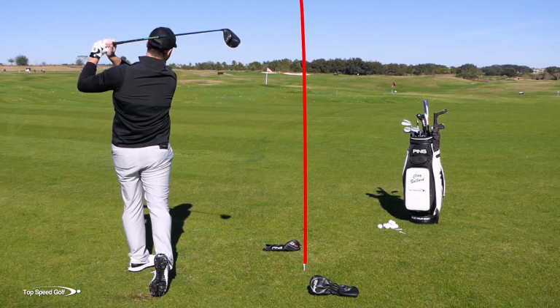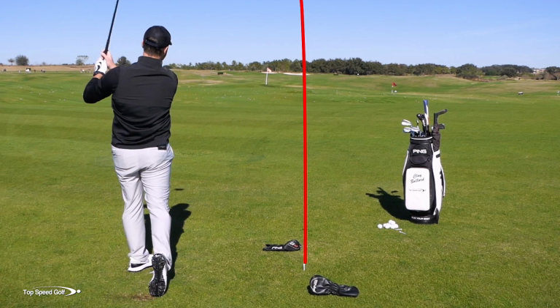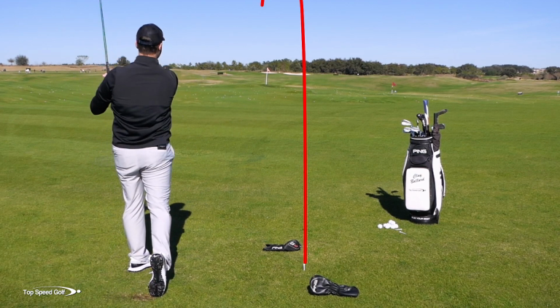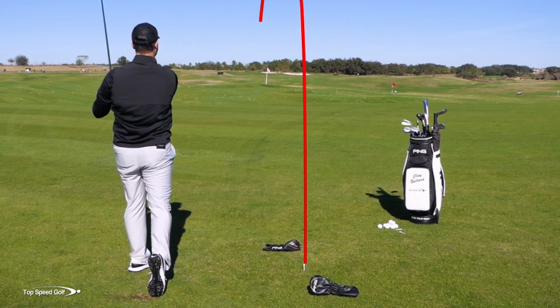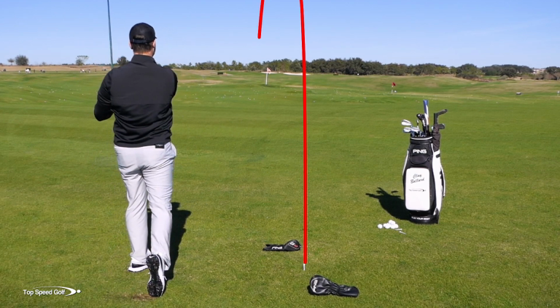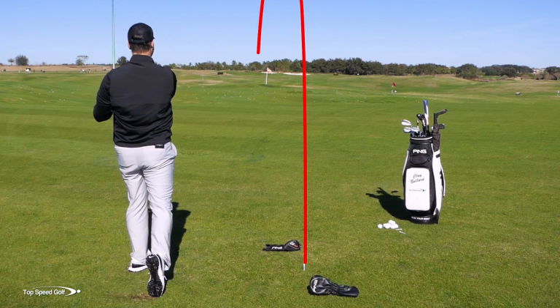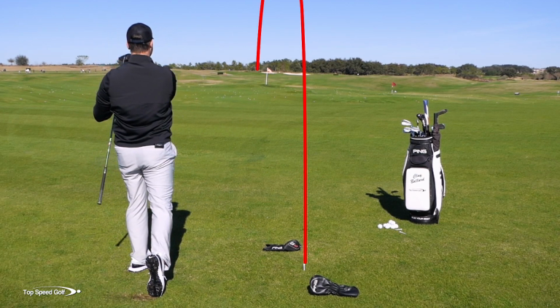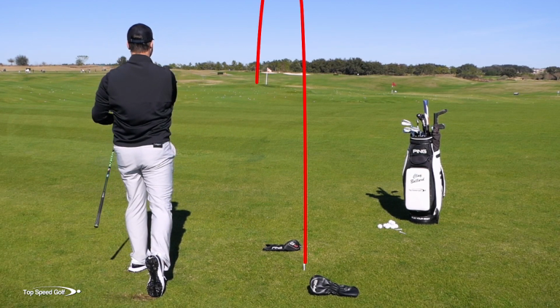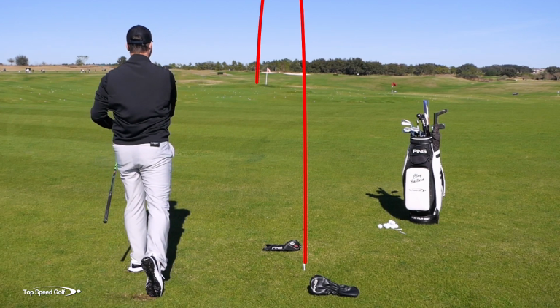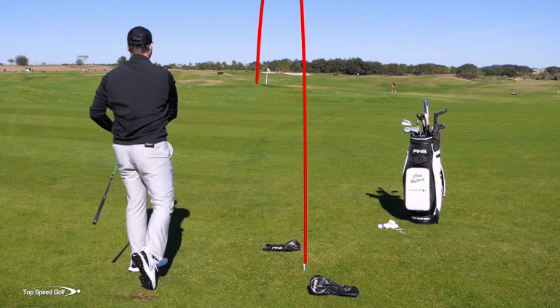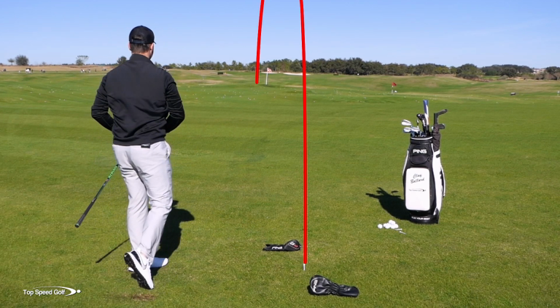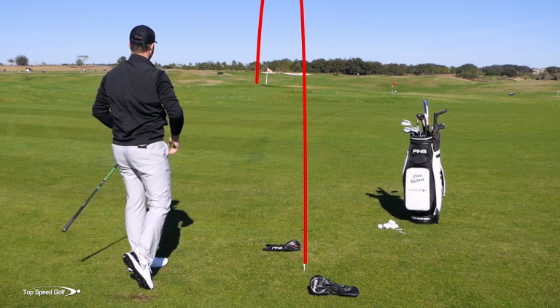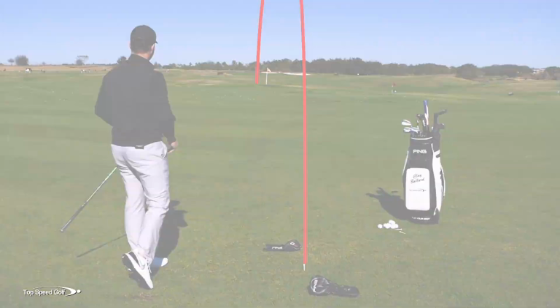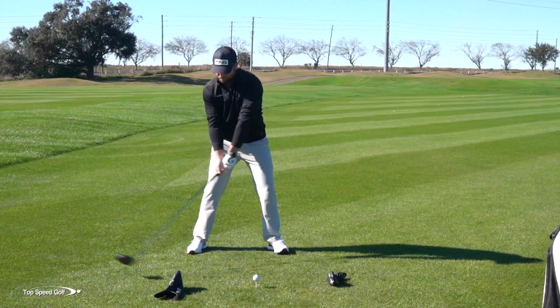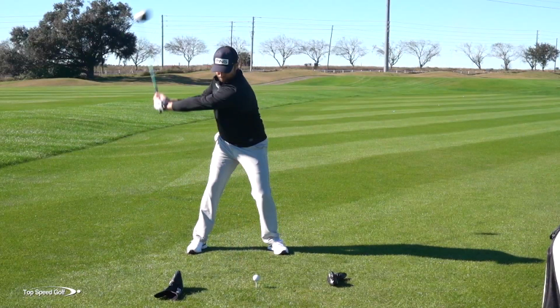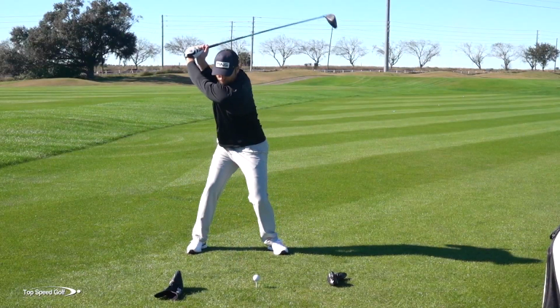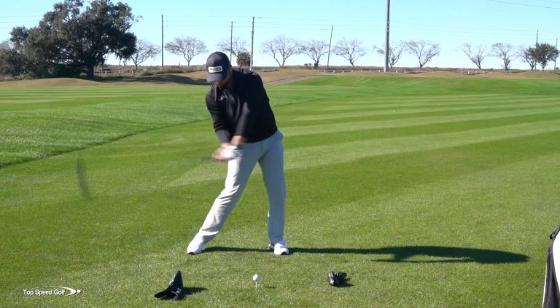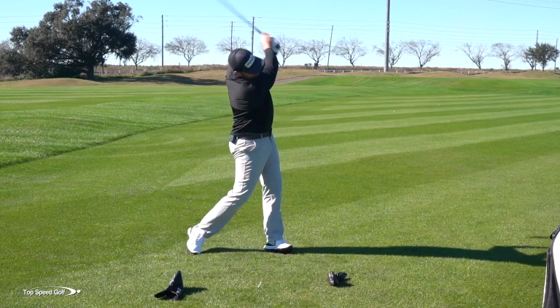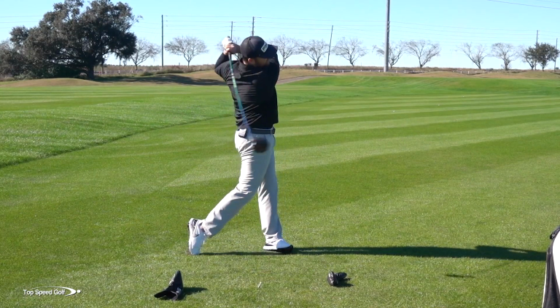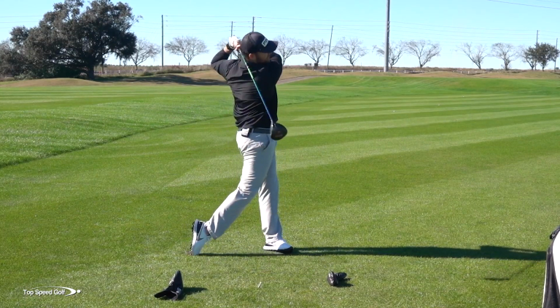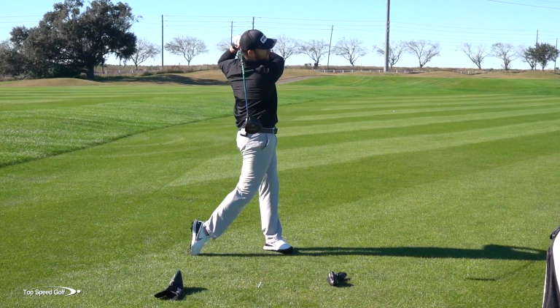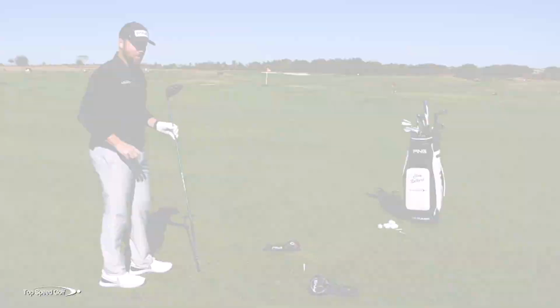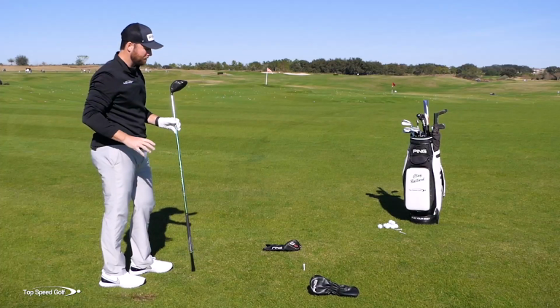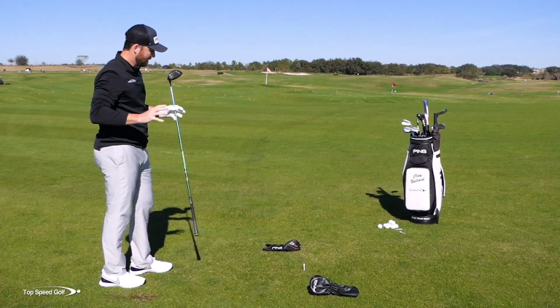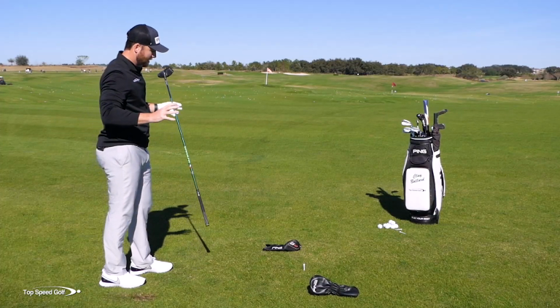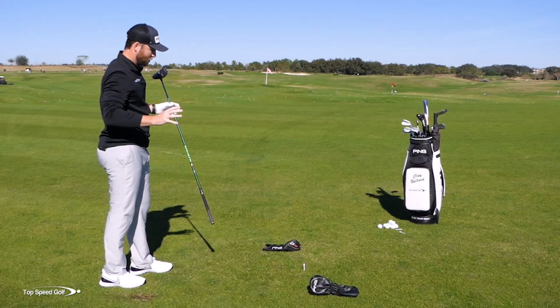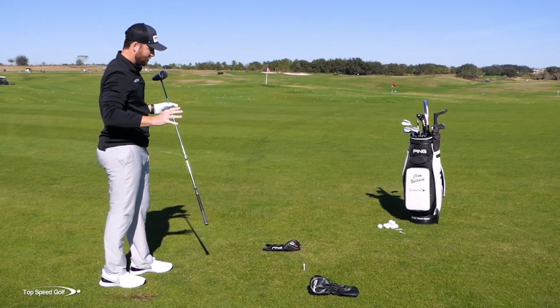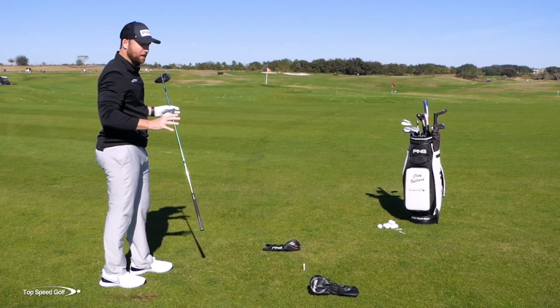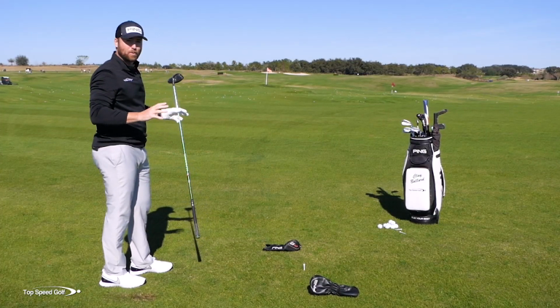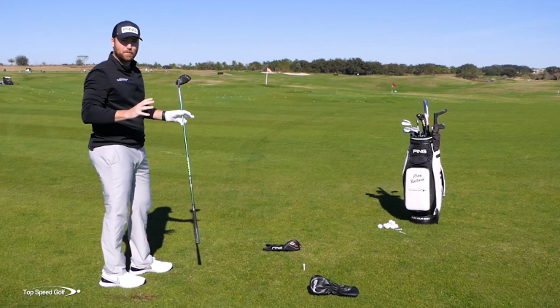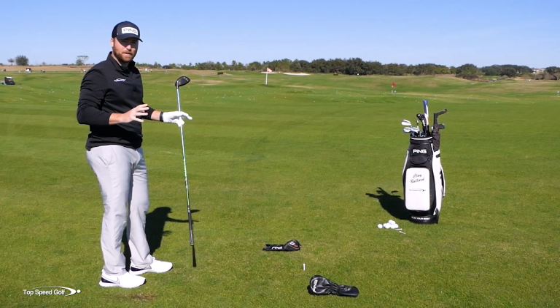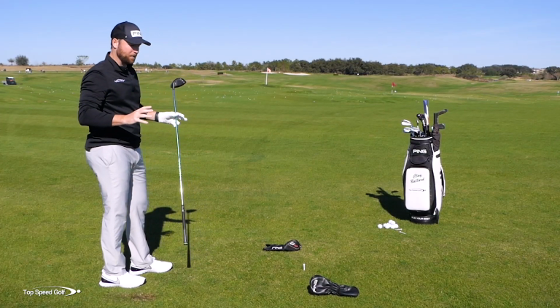Nice hard draw — started a little right of the target, curved back left. Great shot for what I'm doing here.